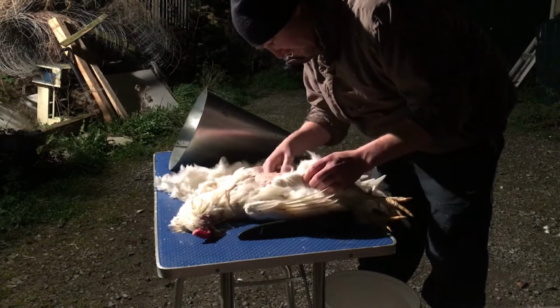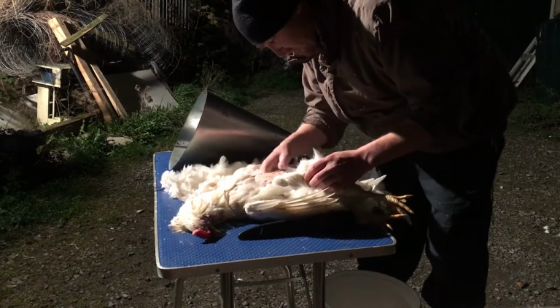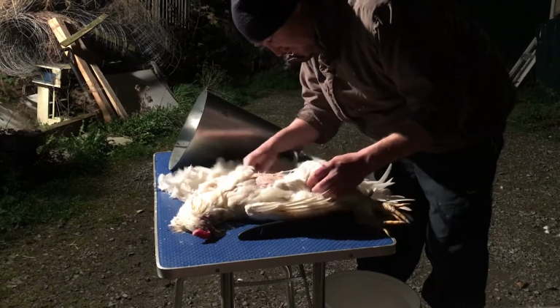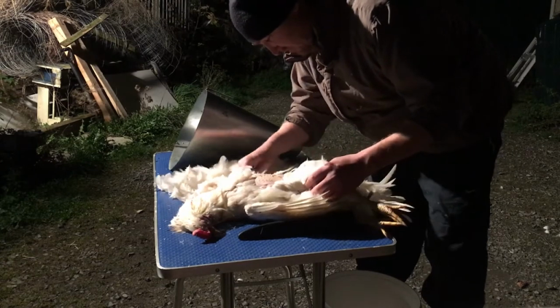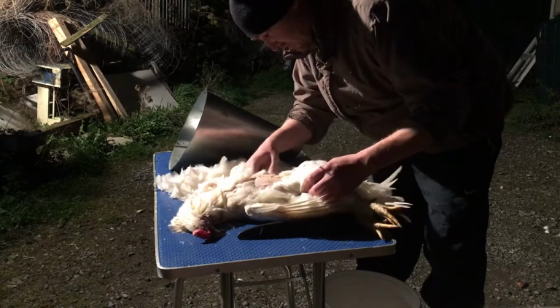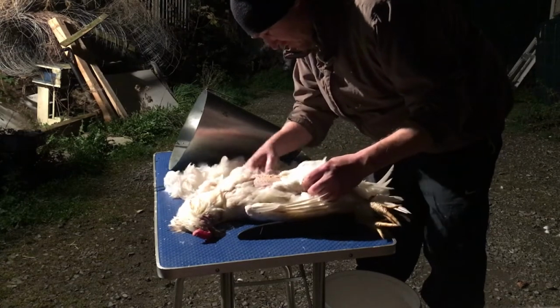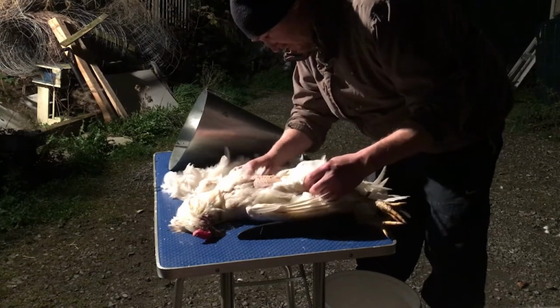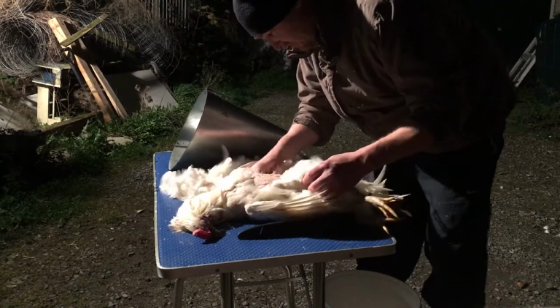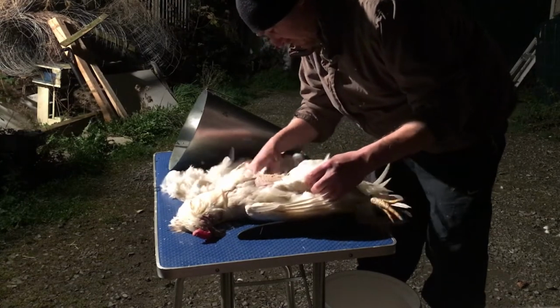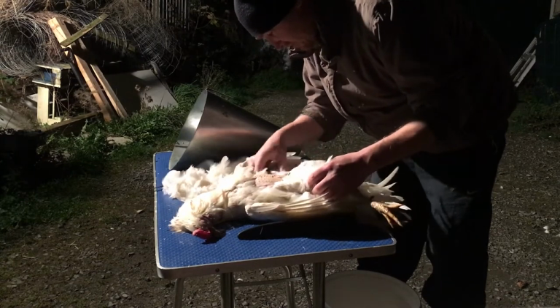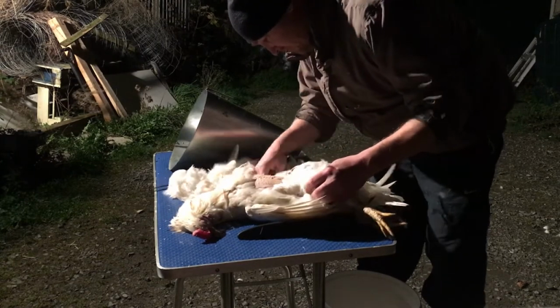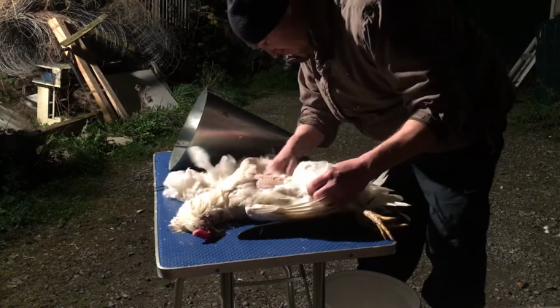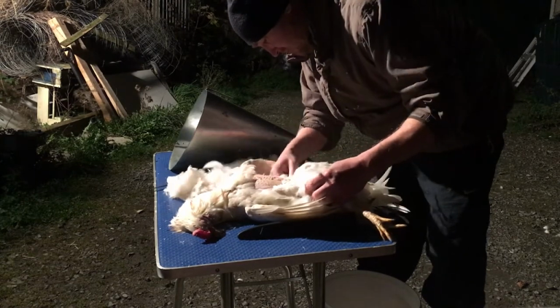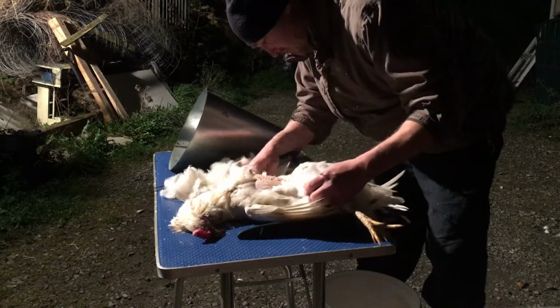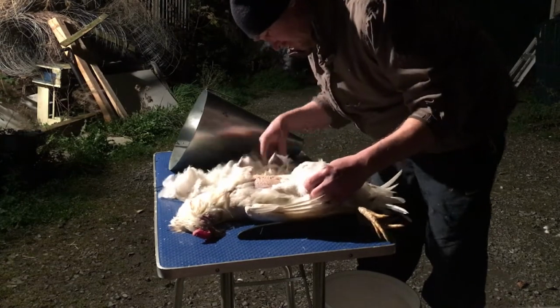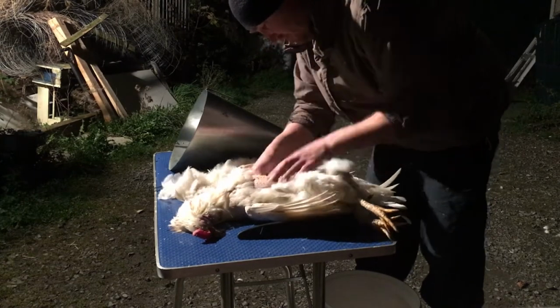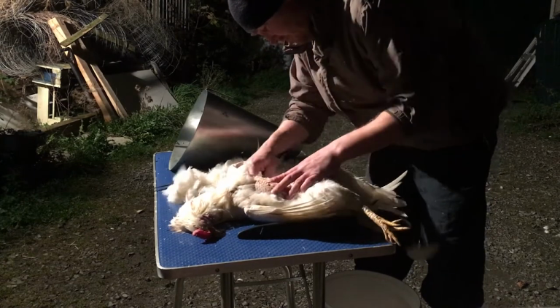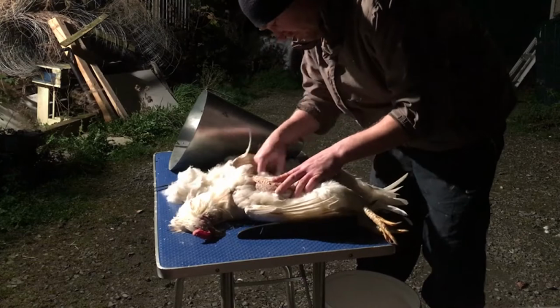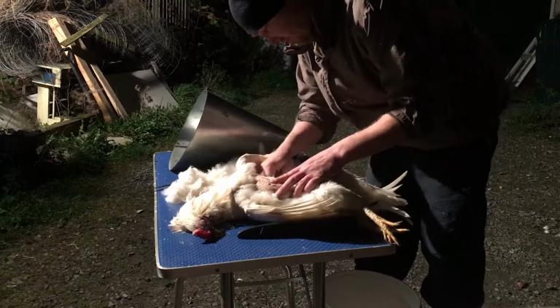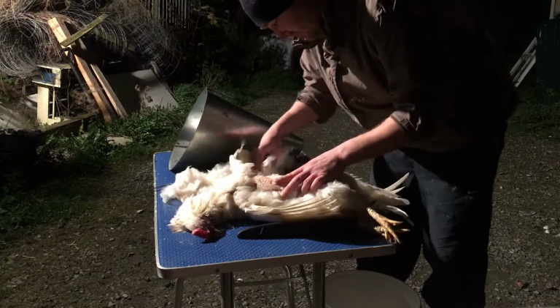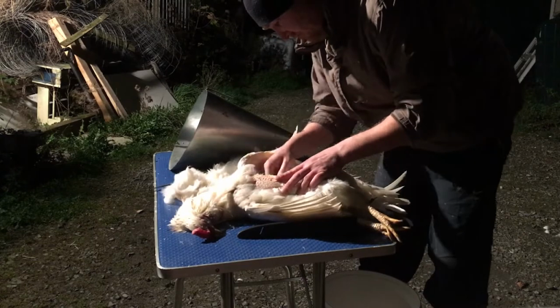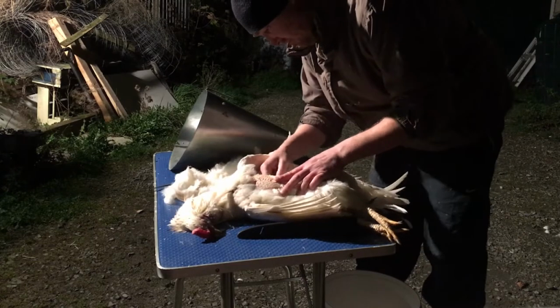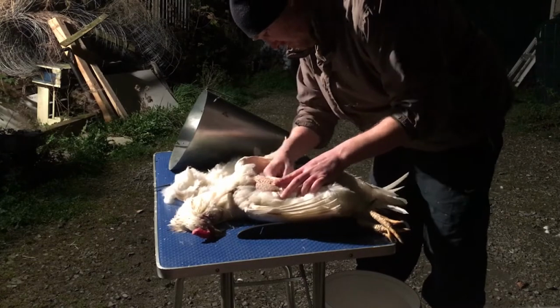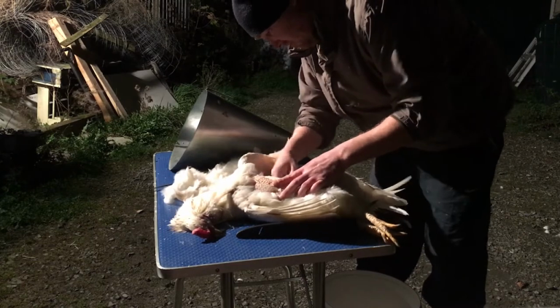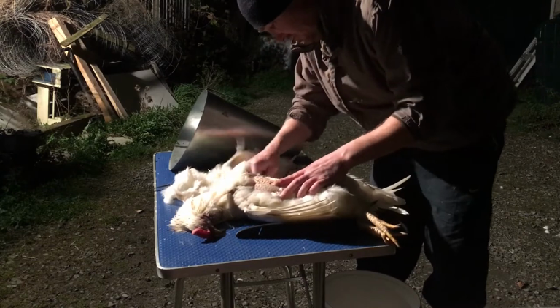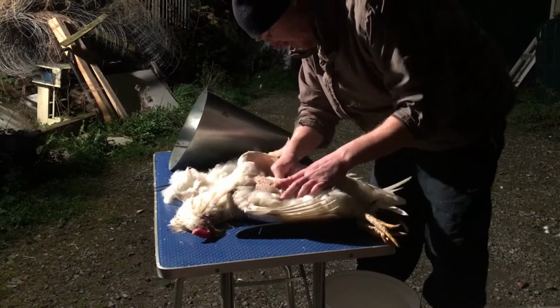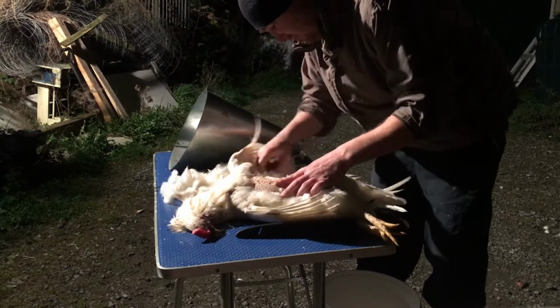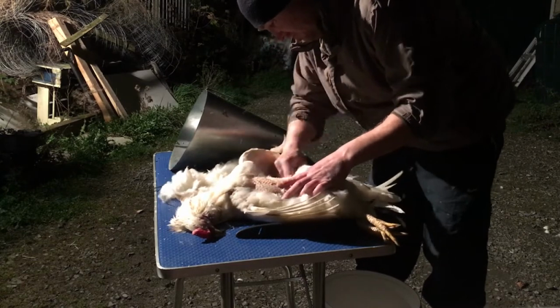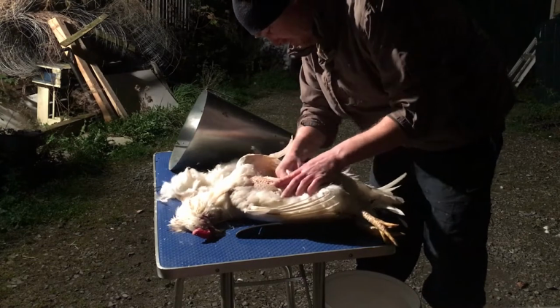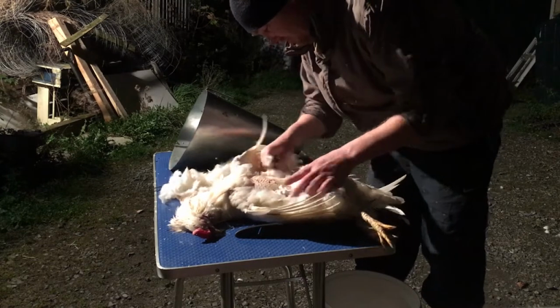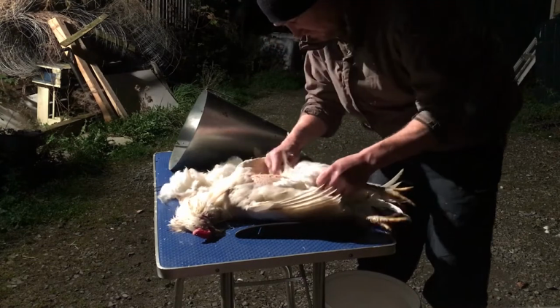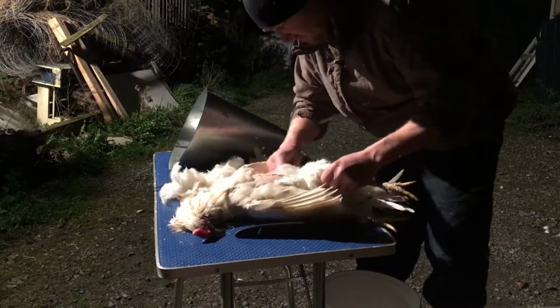I wasn't planning on taking the wings. I wasn't actually planning on plucking. I was planning on just taking the fillets and the legs.